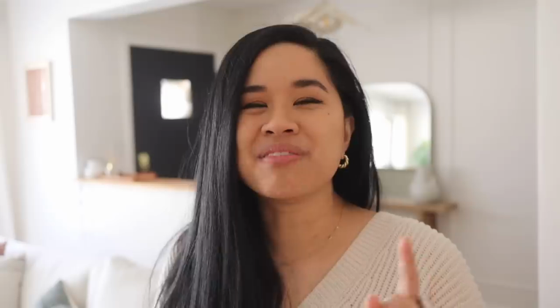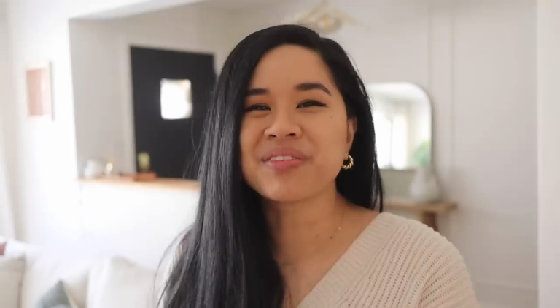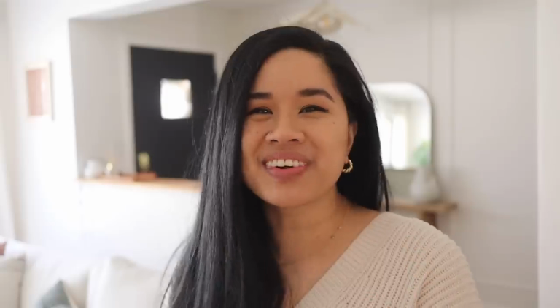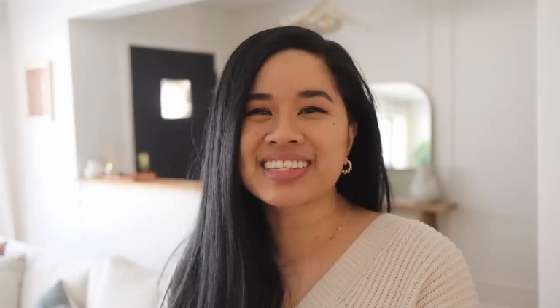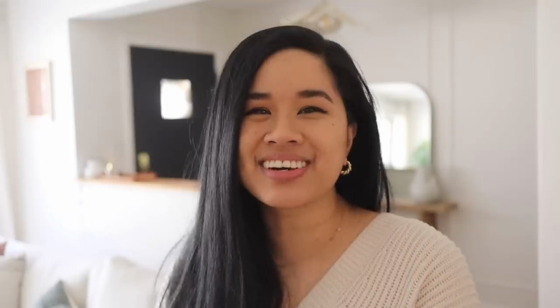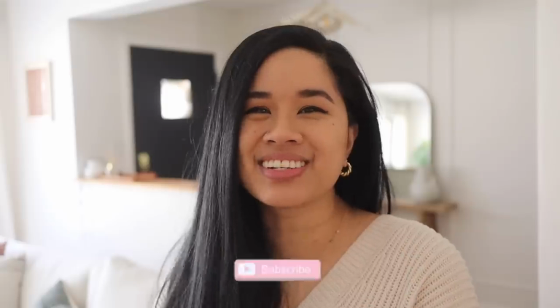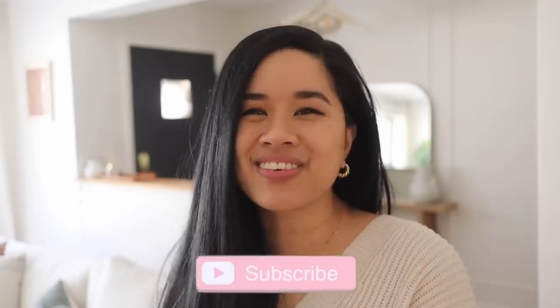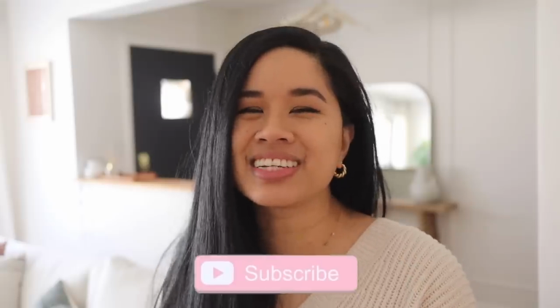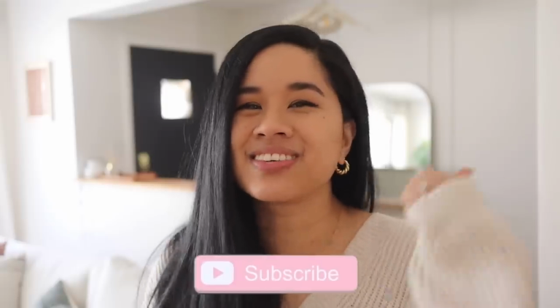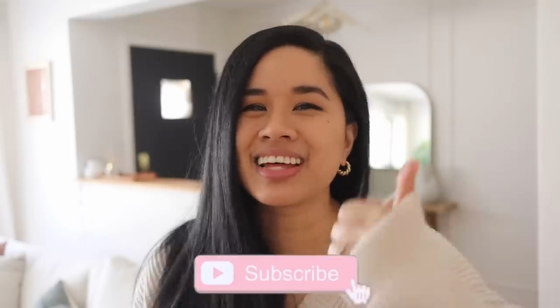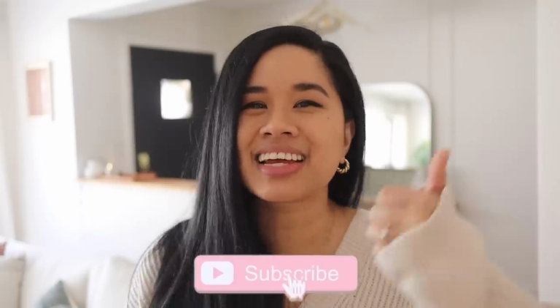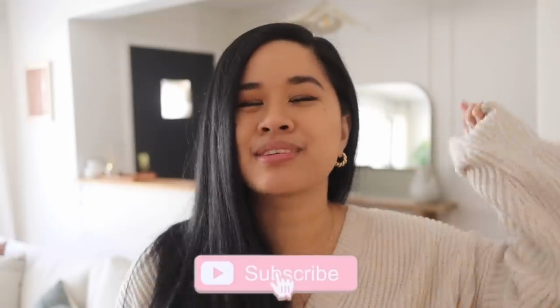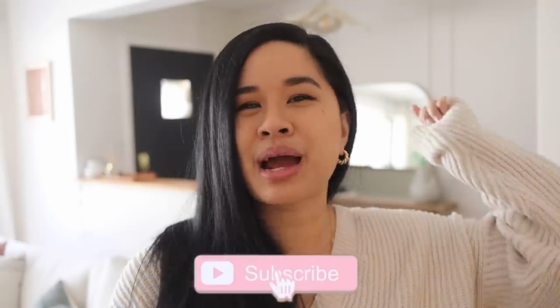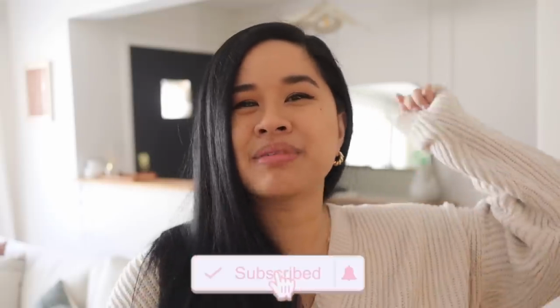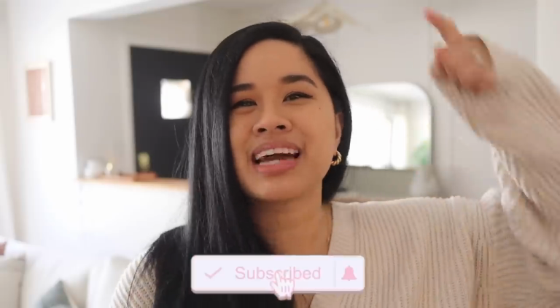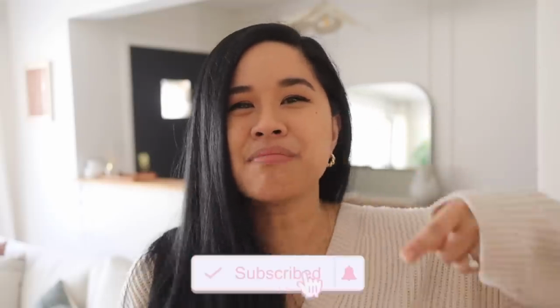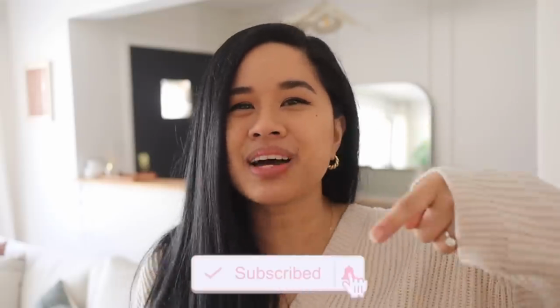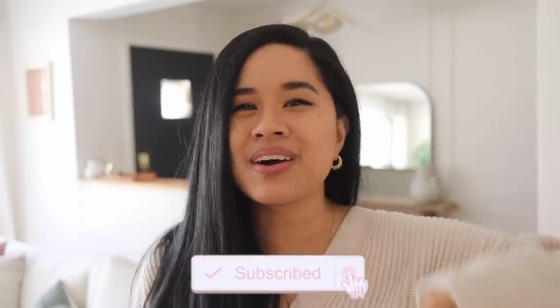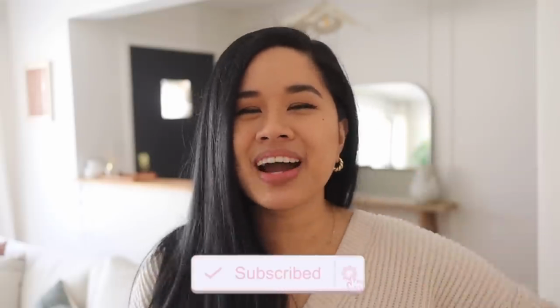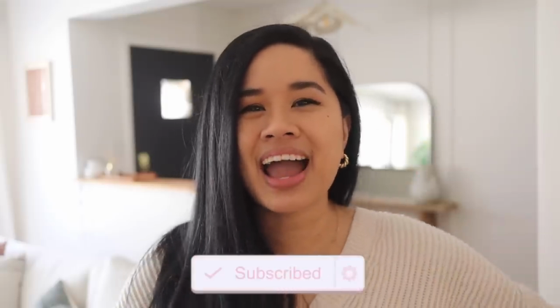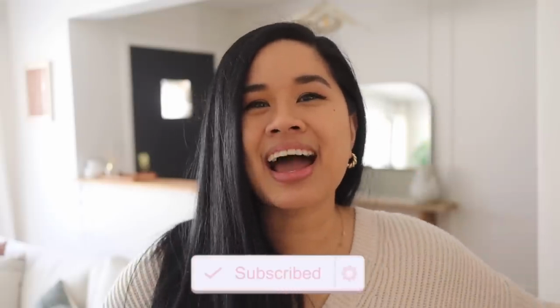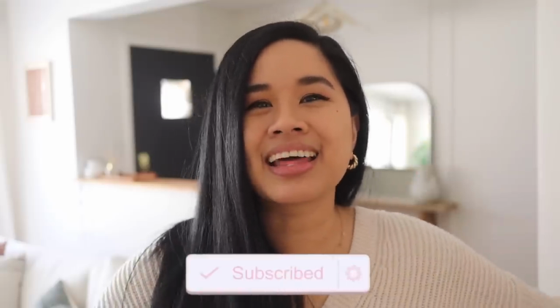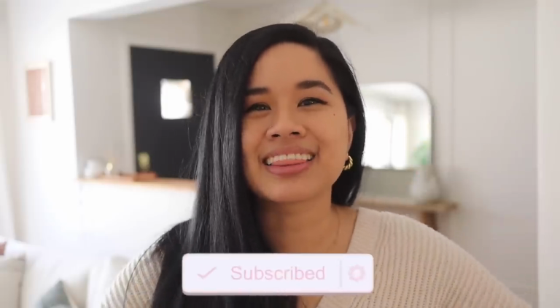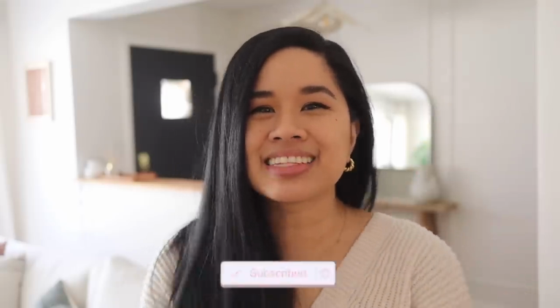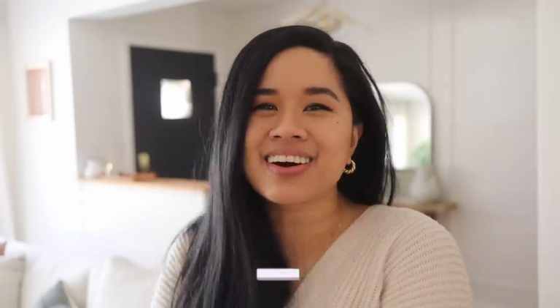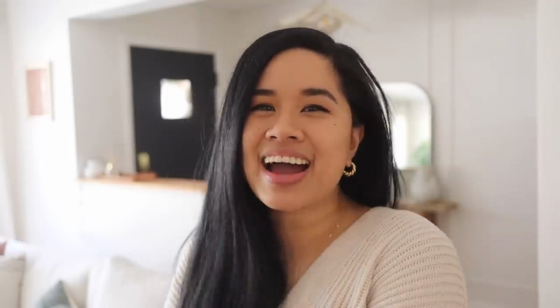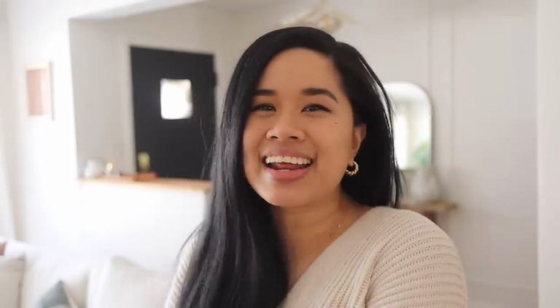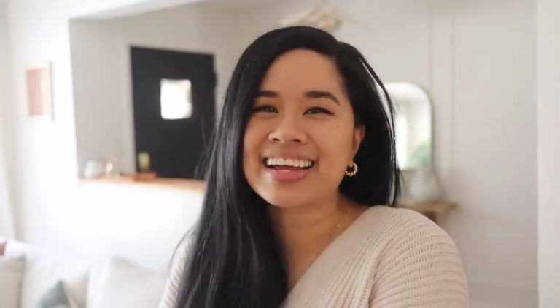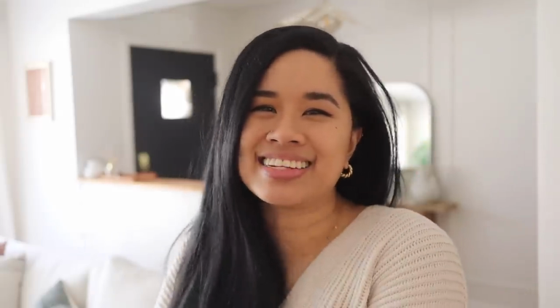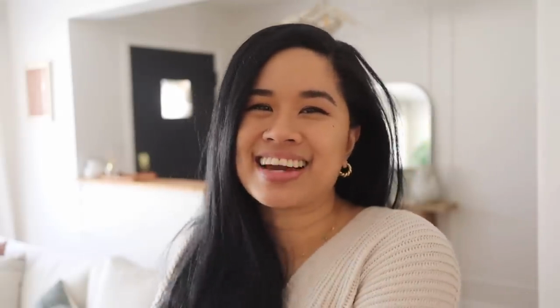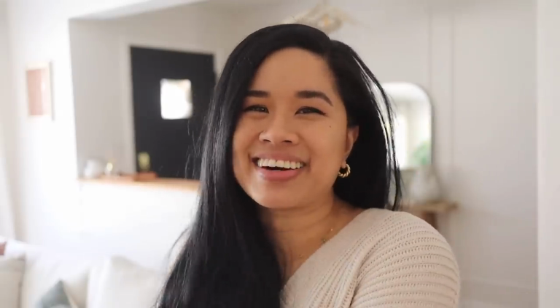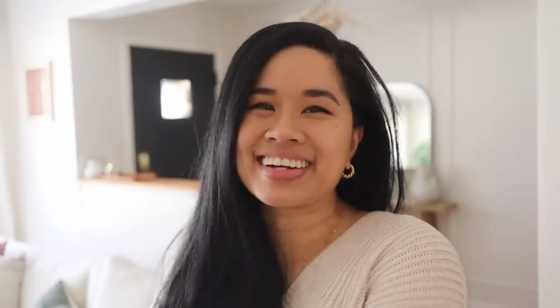Before we get started, don't forget to like and subscribe down below. And let's go ahead and get to DIYing!